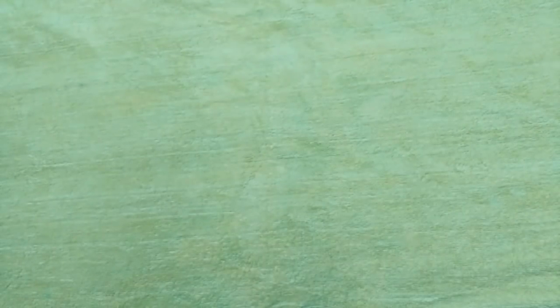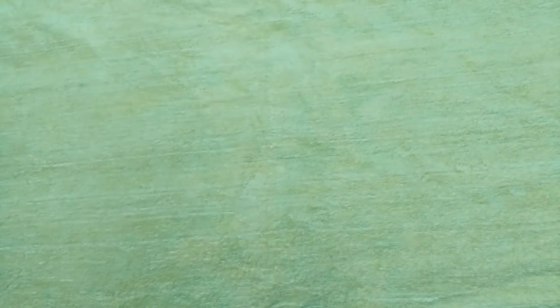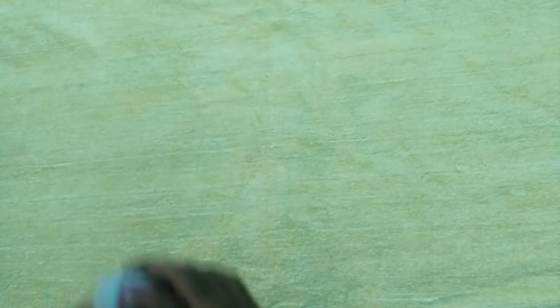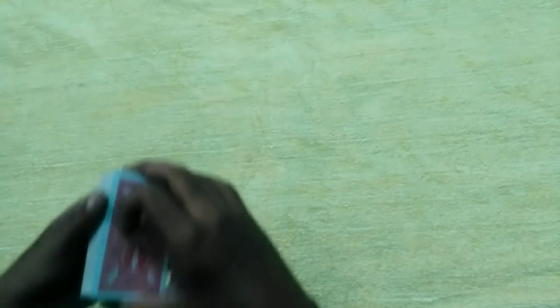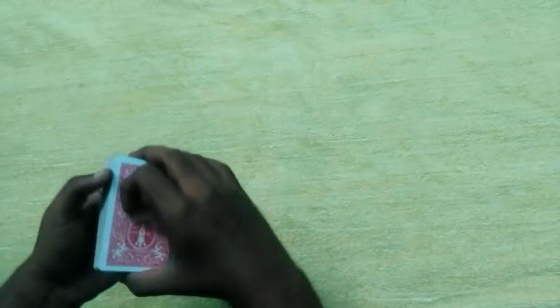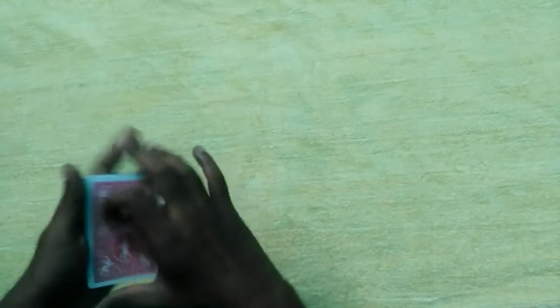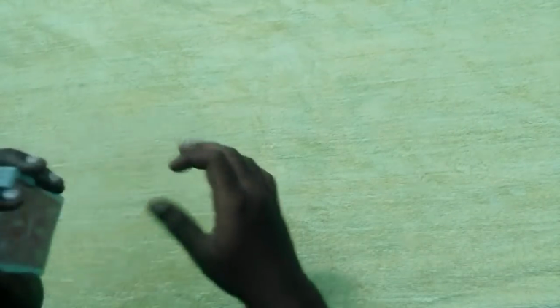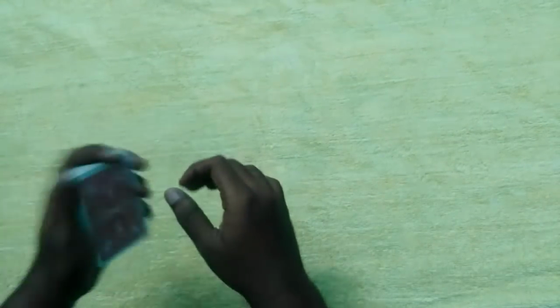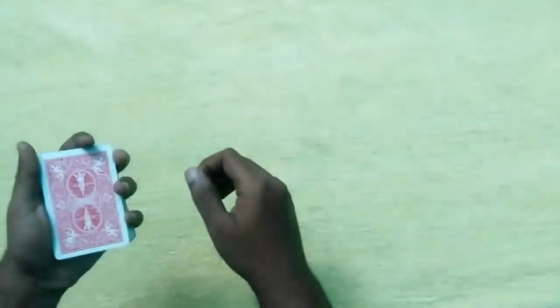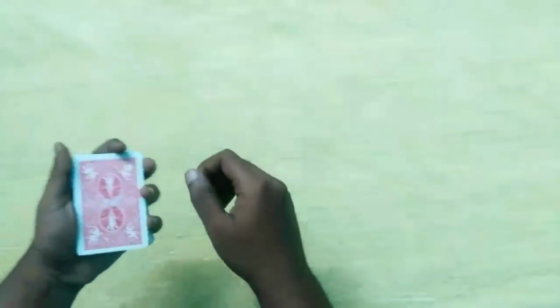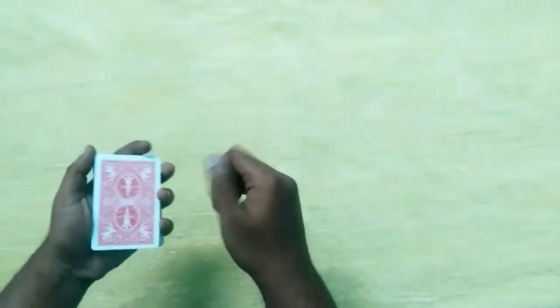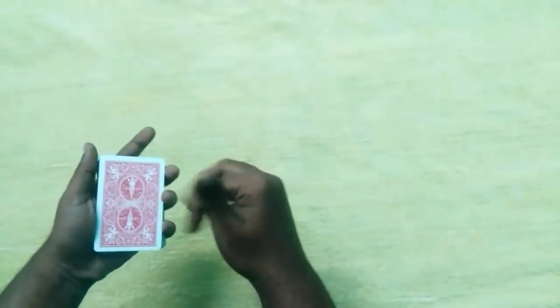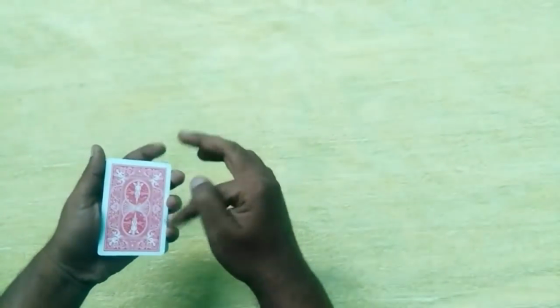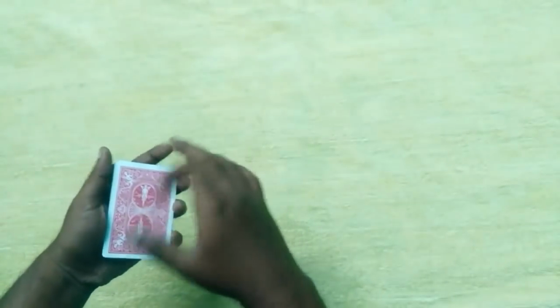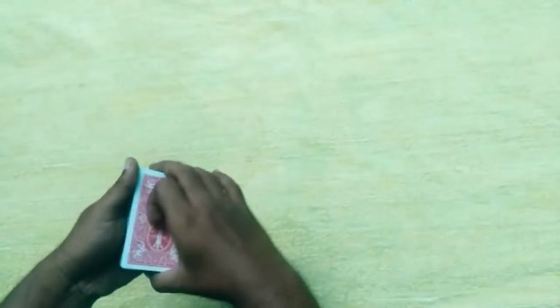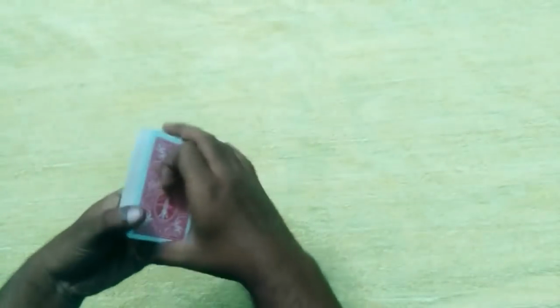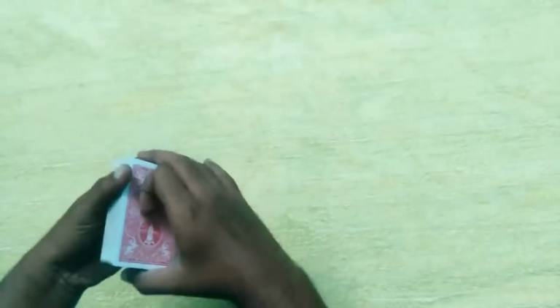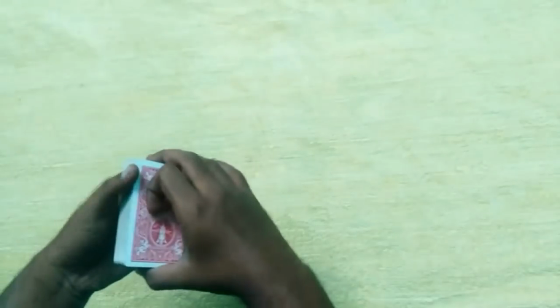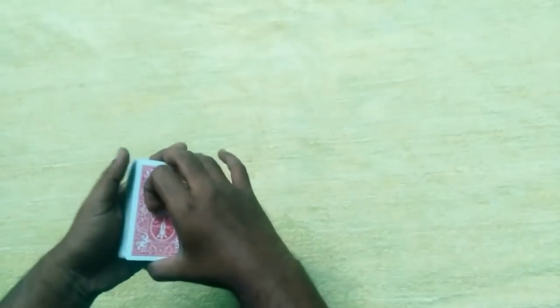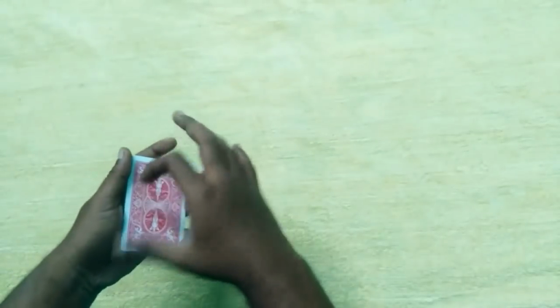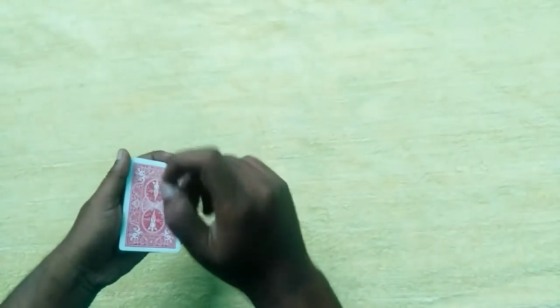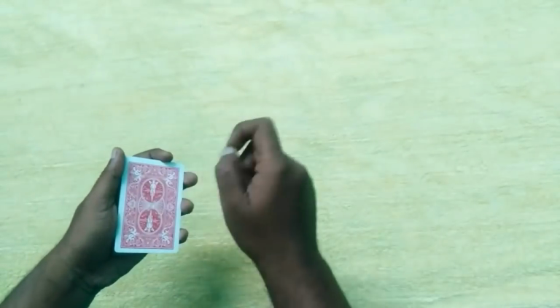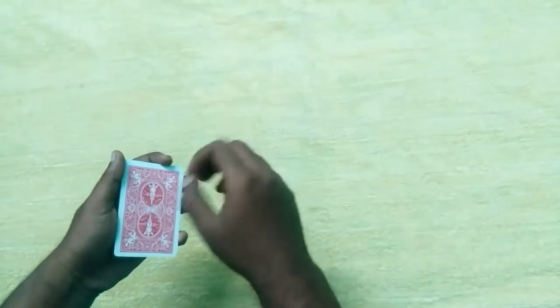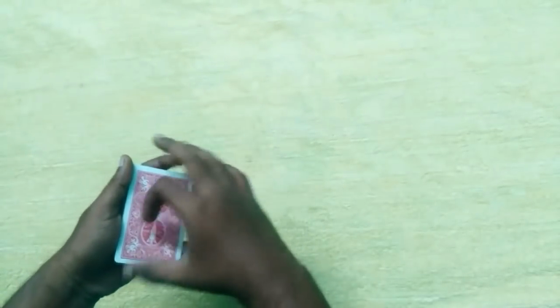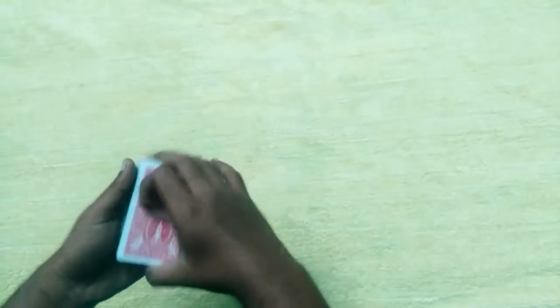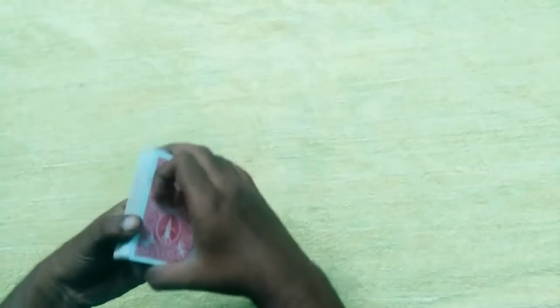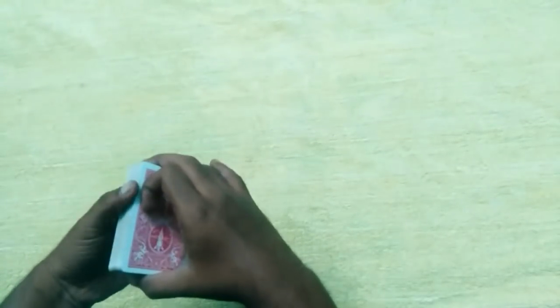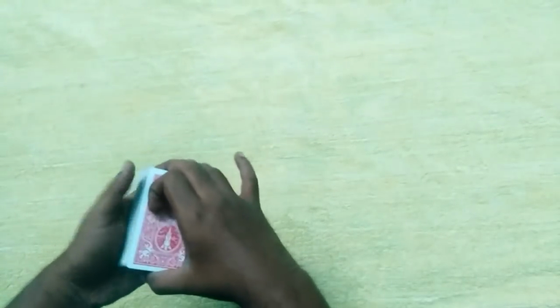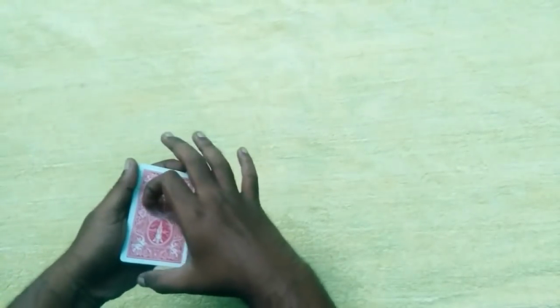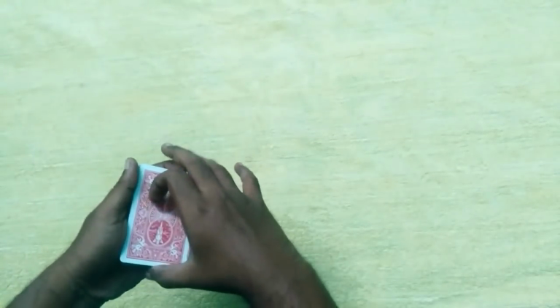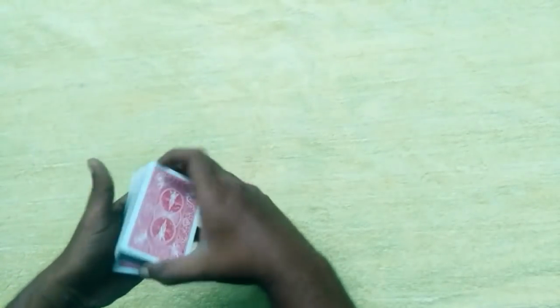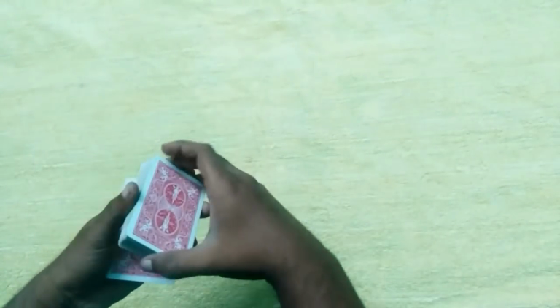Hi guys, so I am going to try Dino Moshuffle. First we will cut the deck and show how to do it.